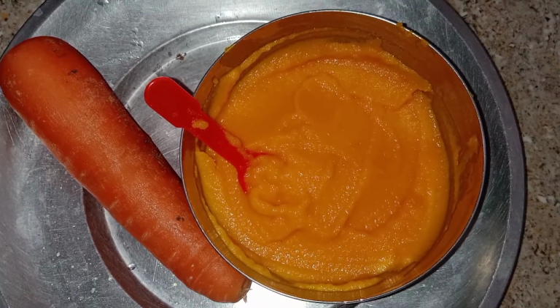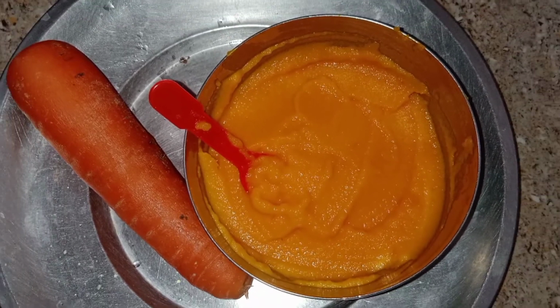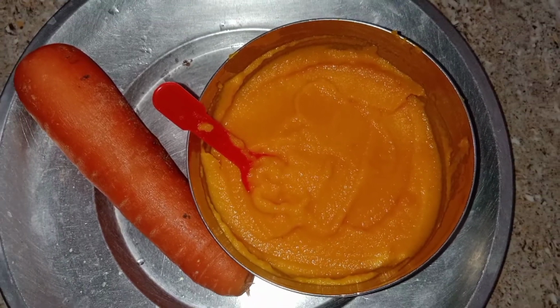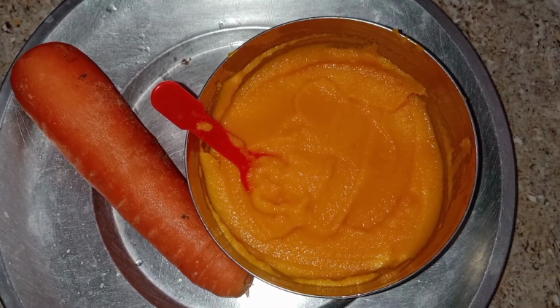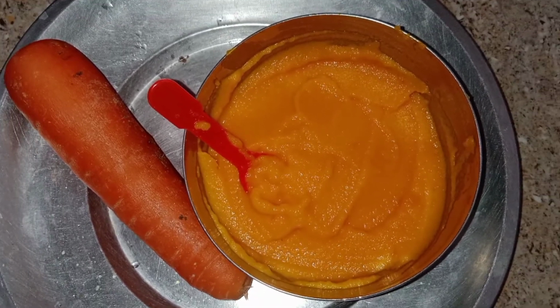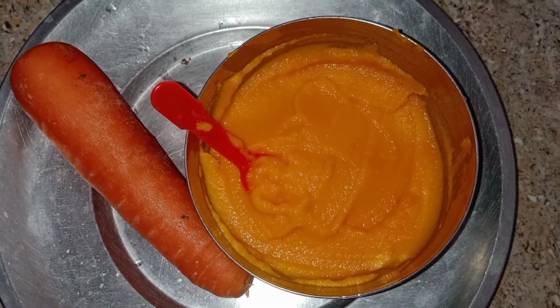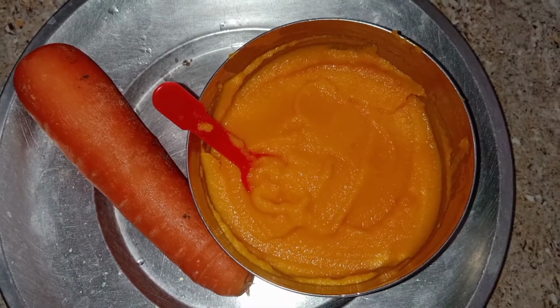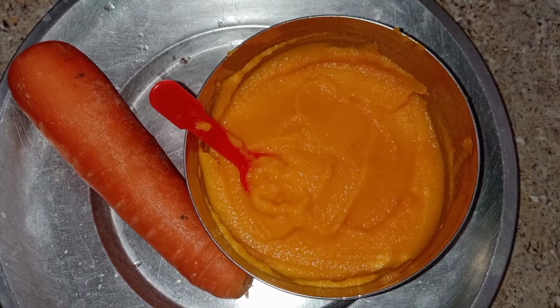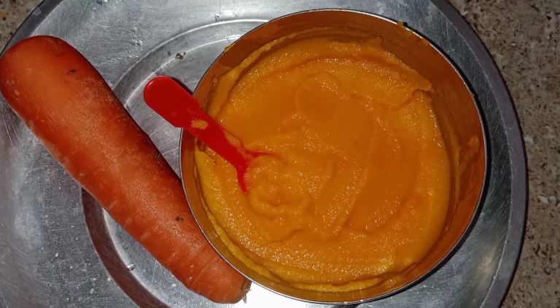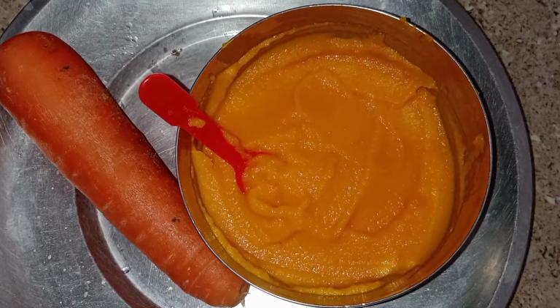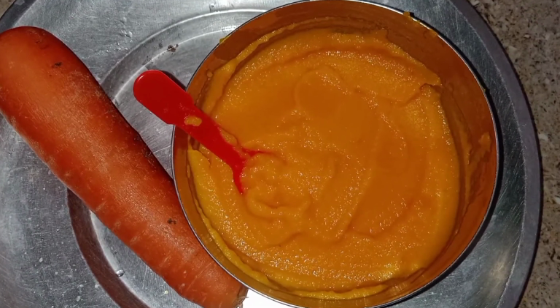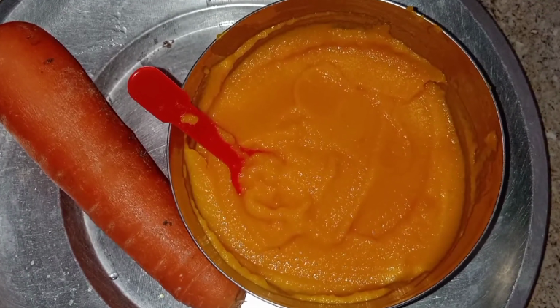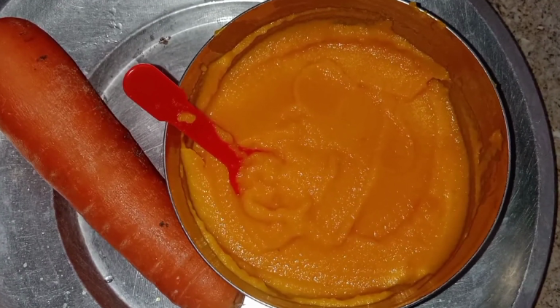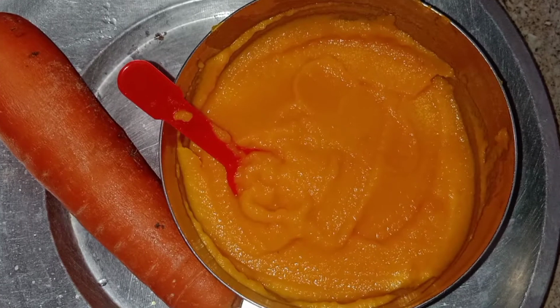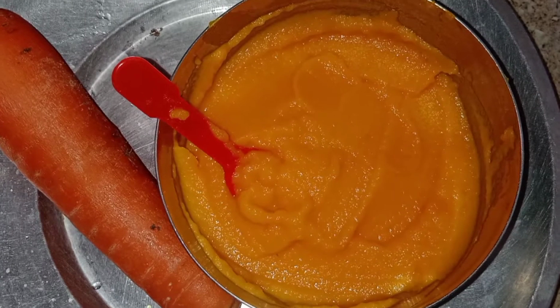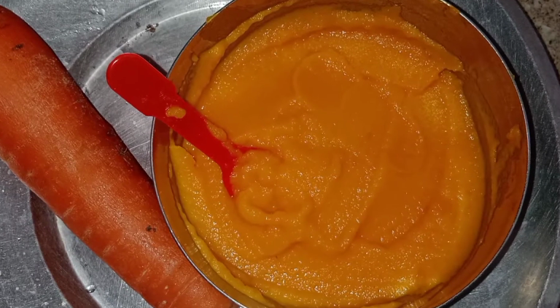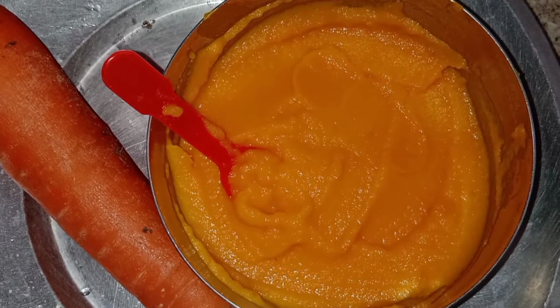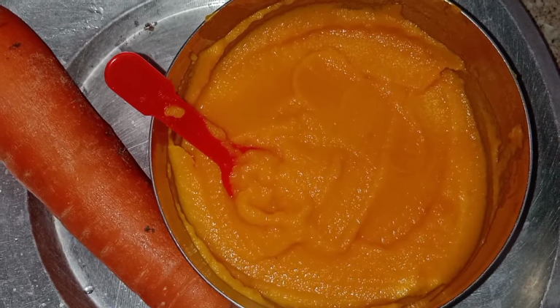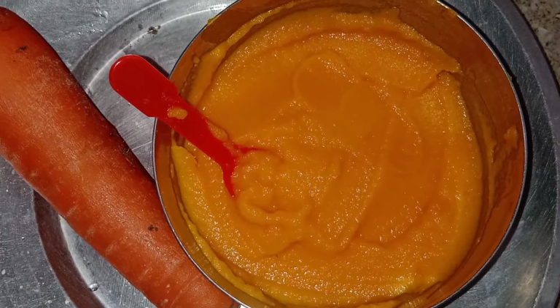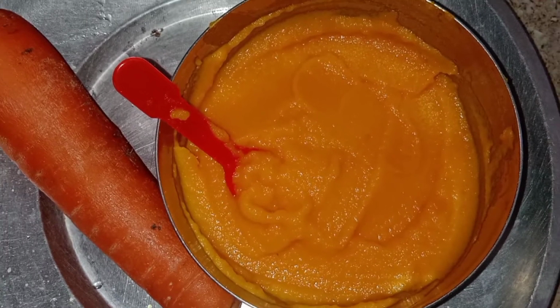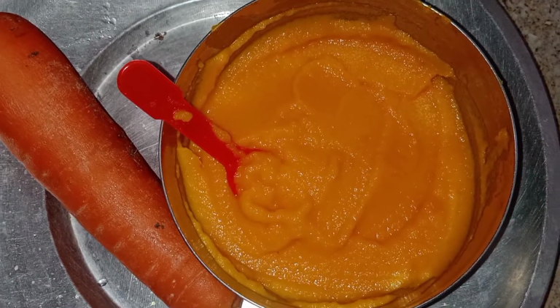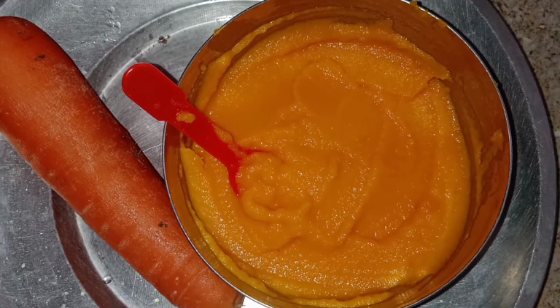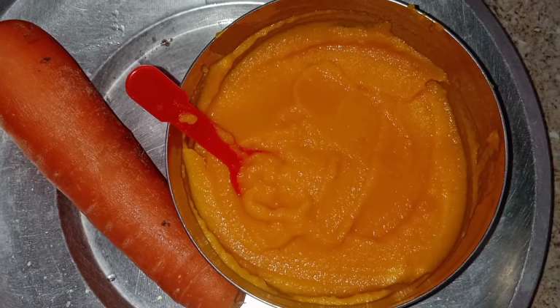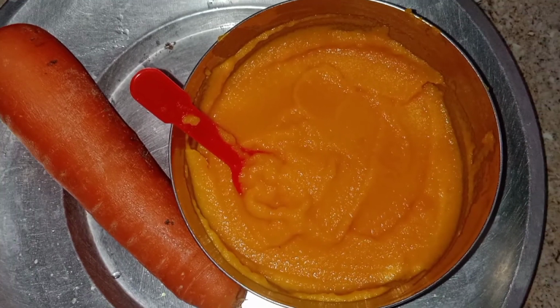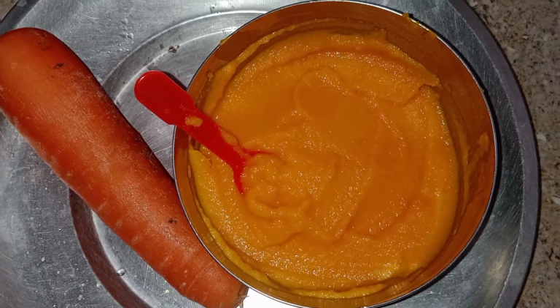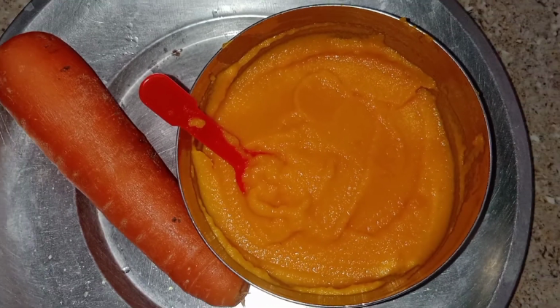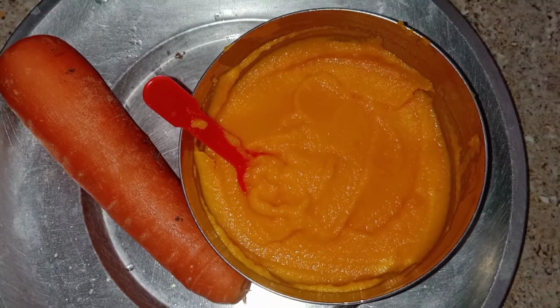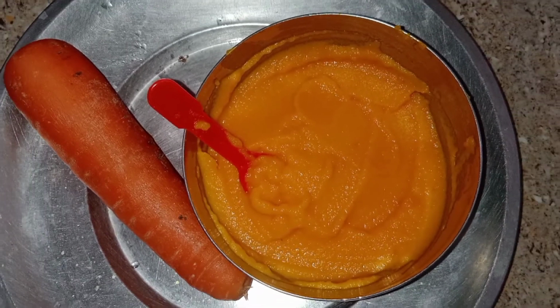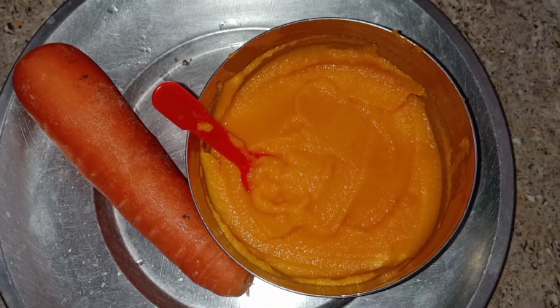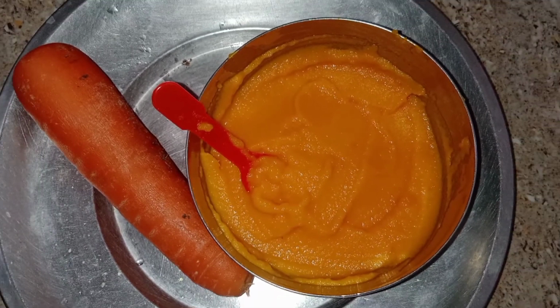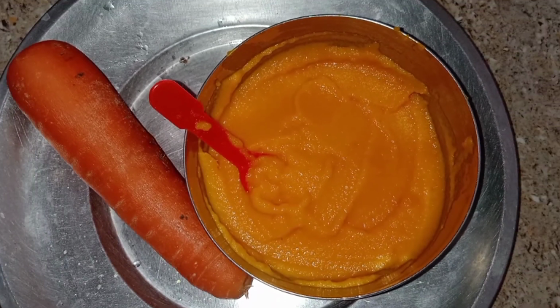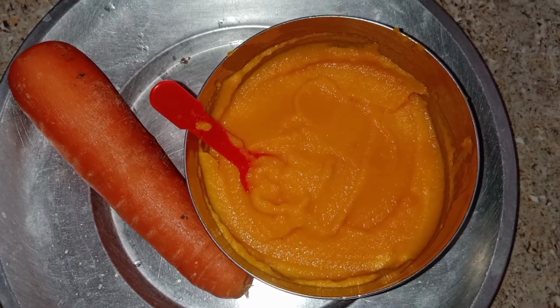First, I am going to talk about vegetables. I am going to talk about the carrot puree.